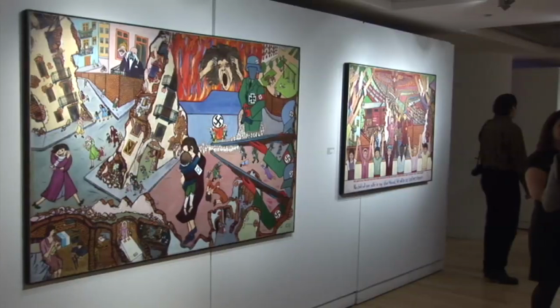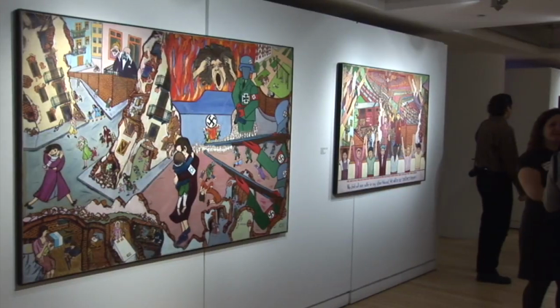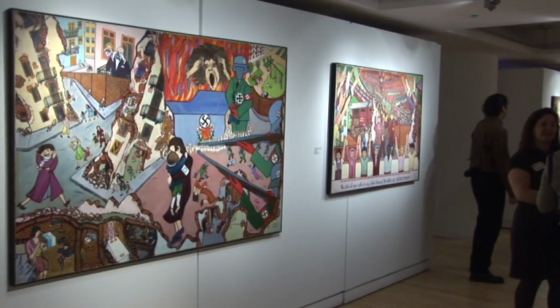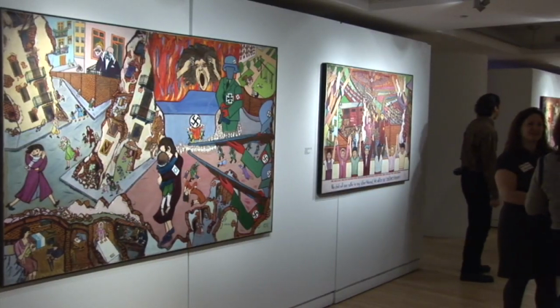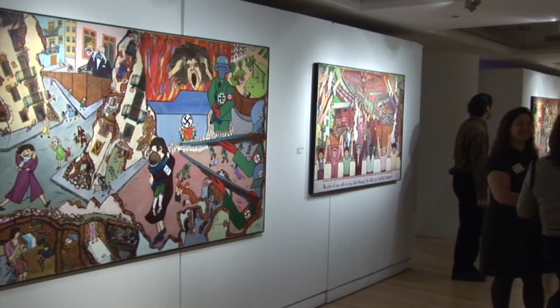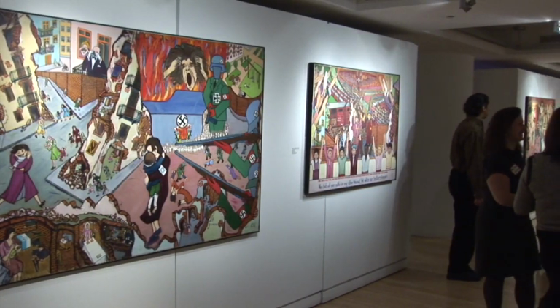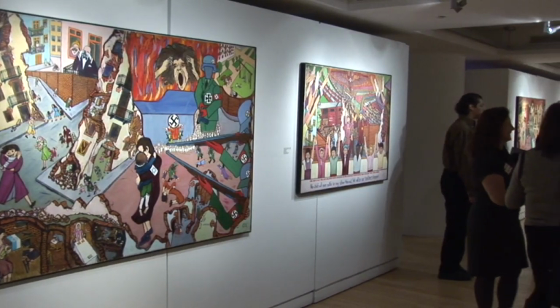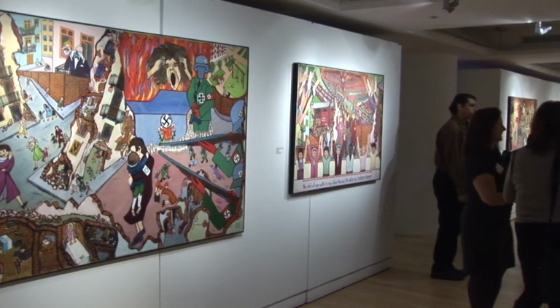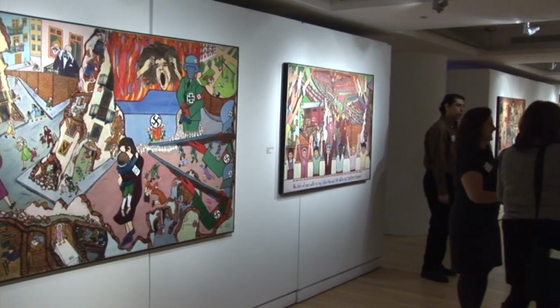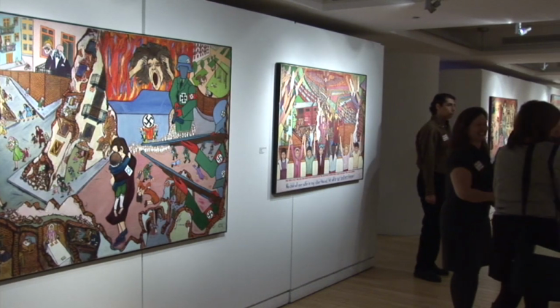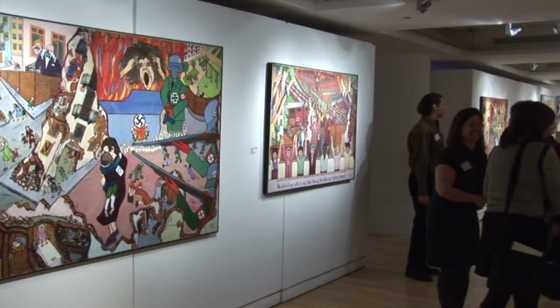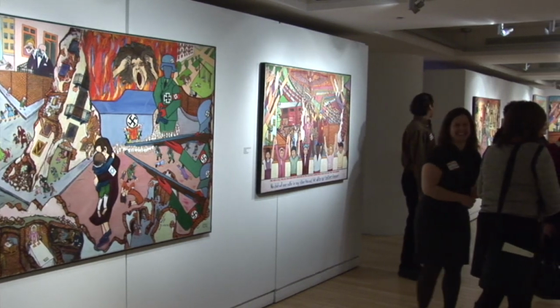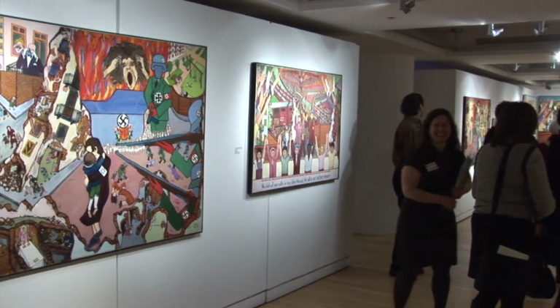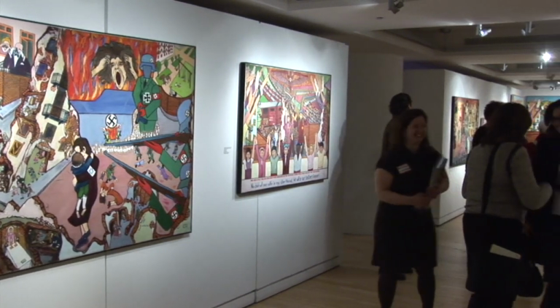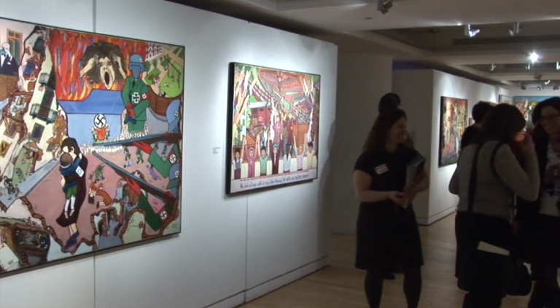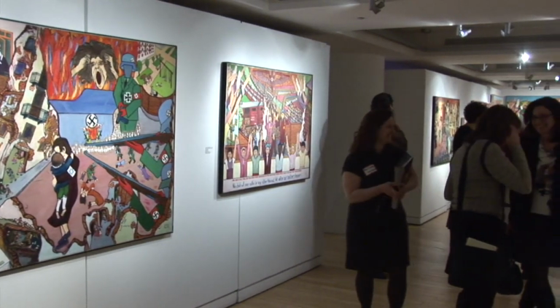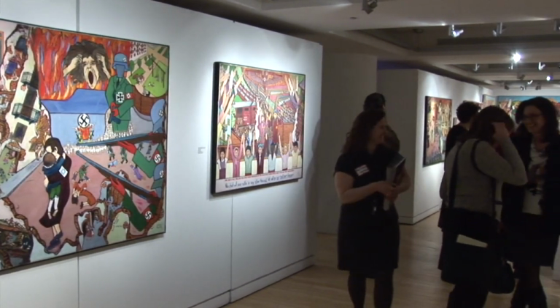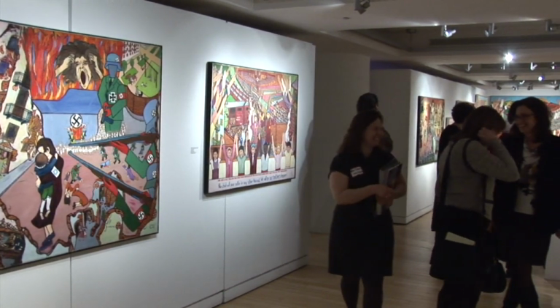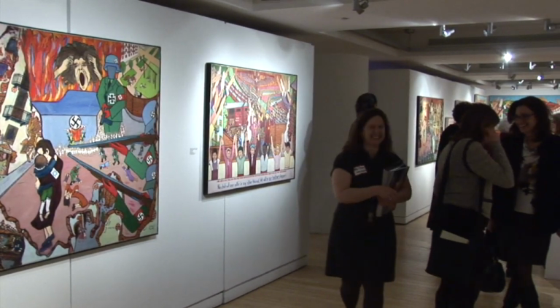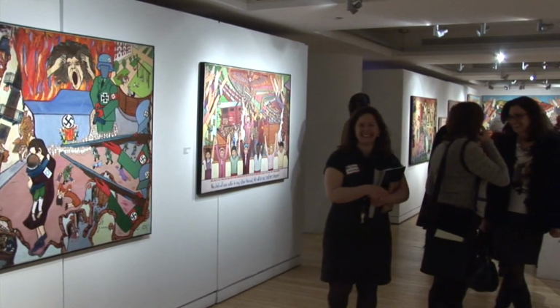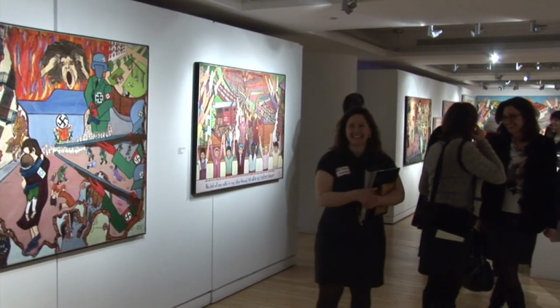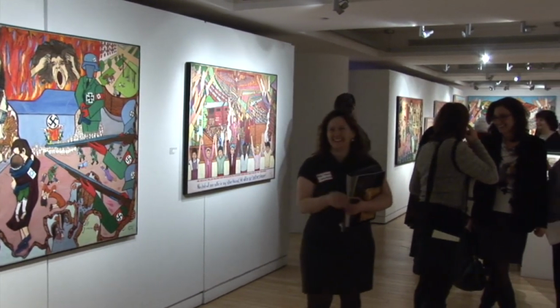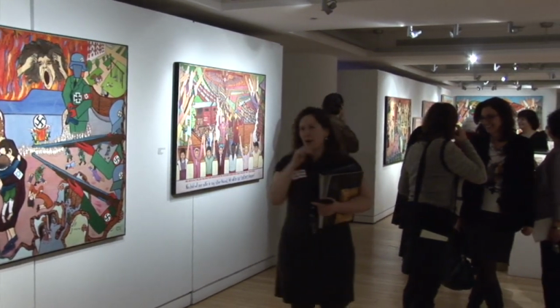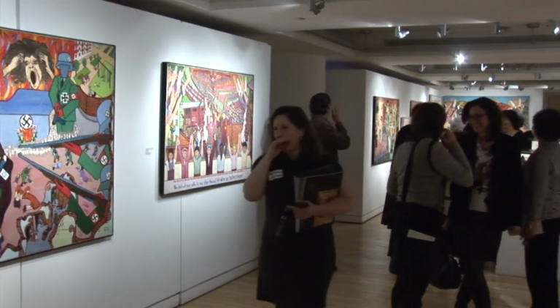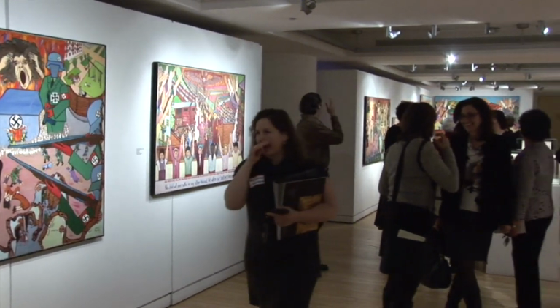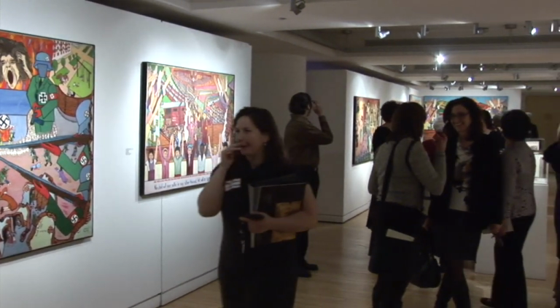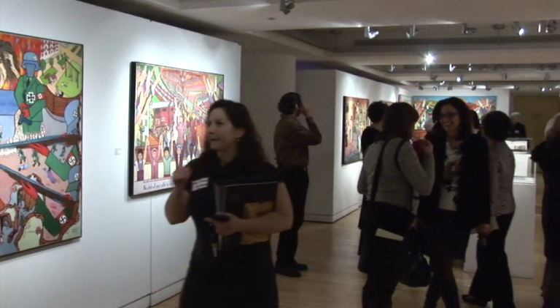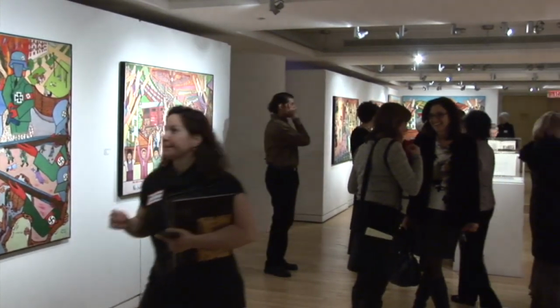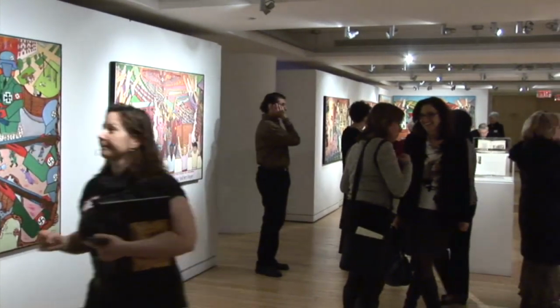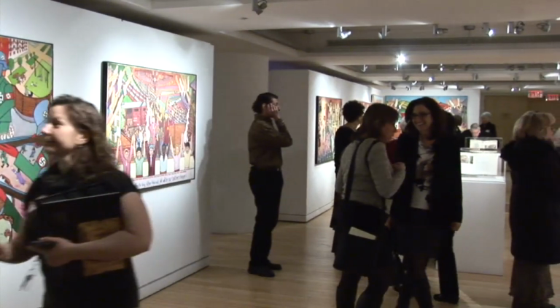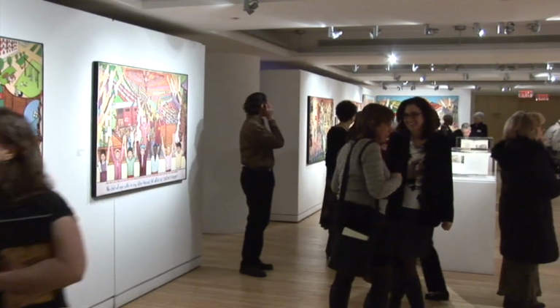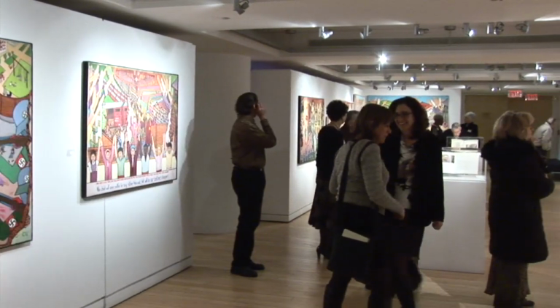Painting His Story runs through April 21st. In Montclair for NJ Today, I'm Madeline Orton.